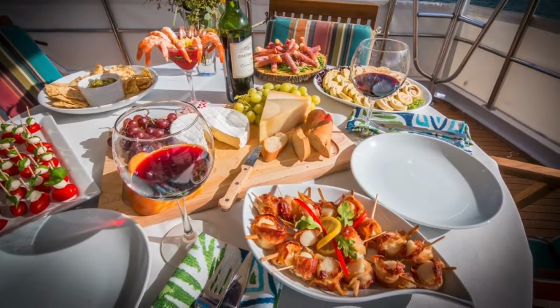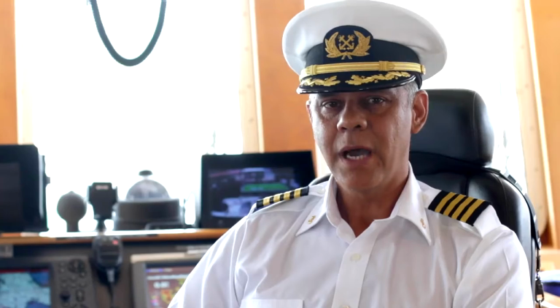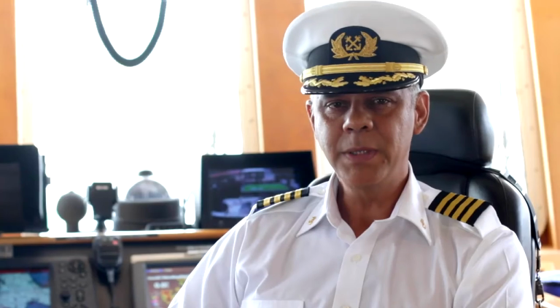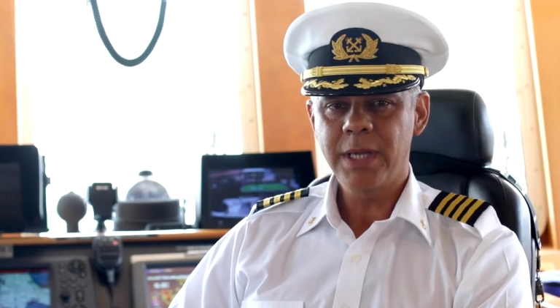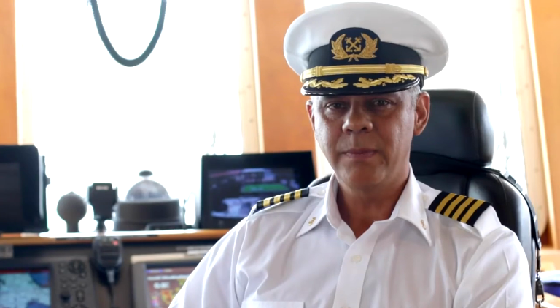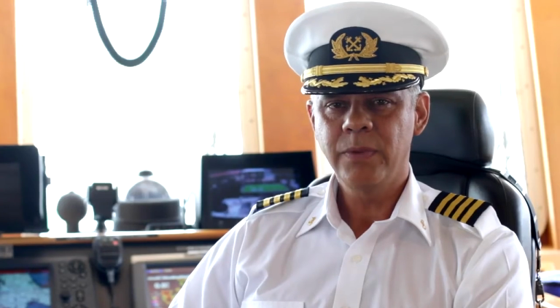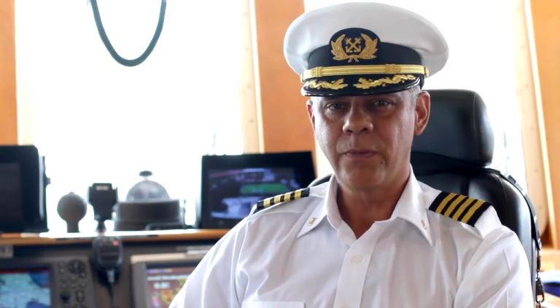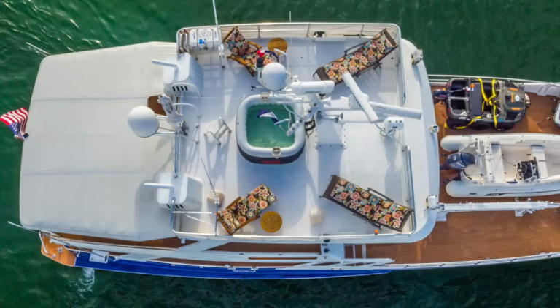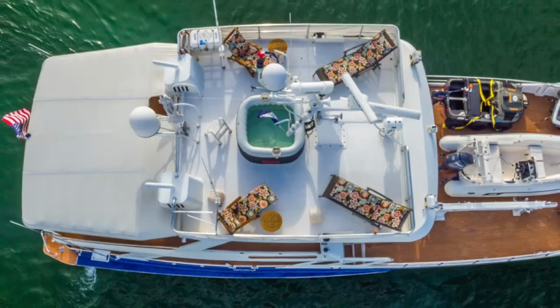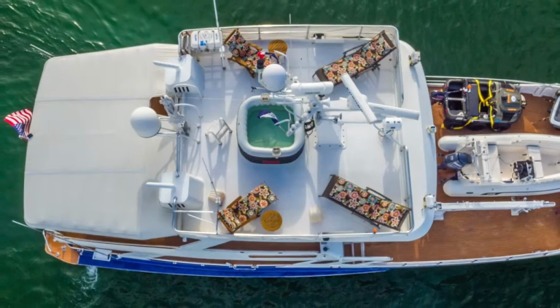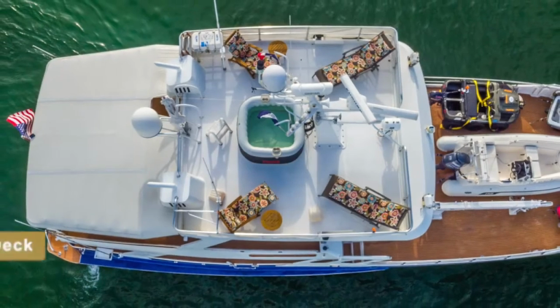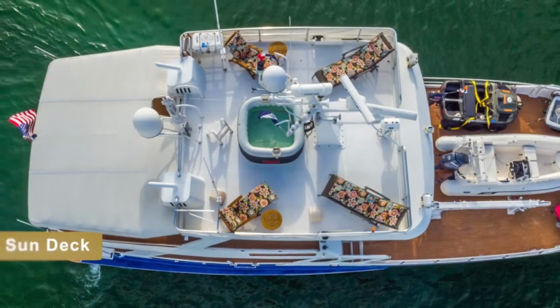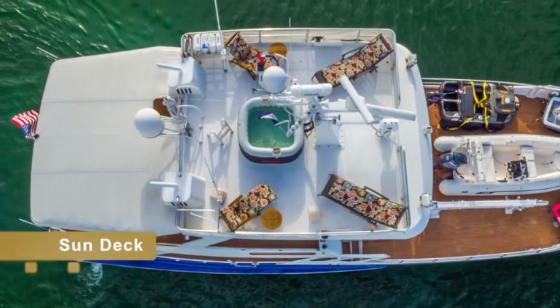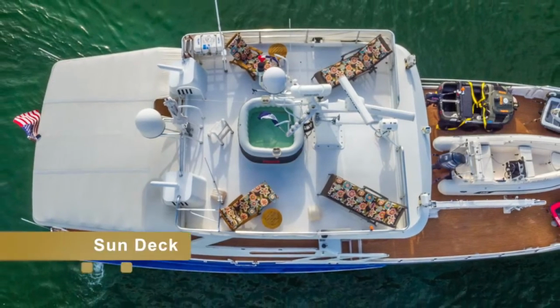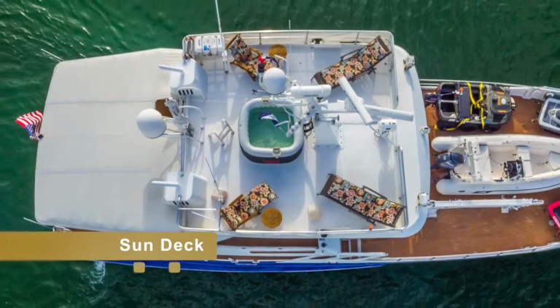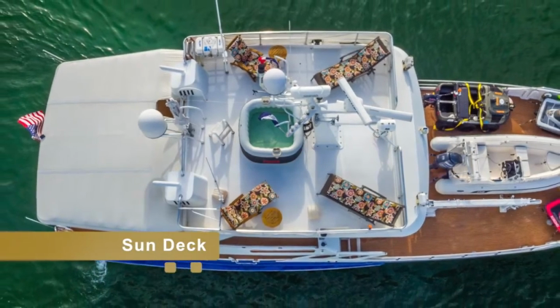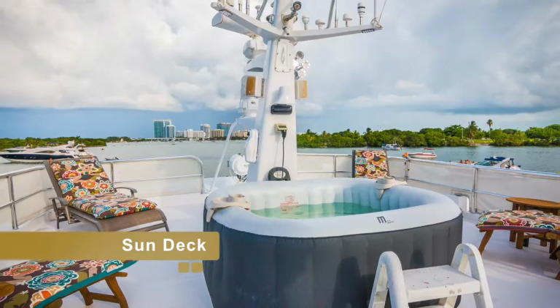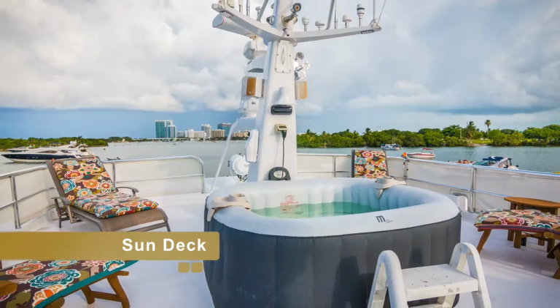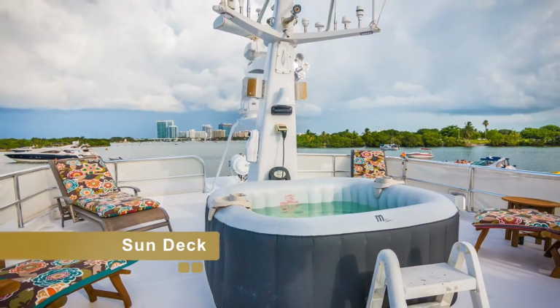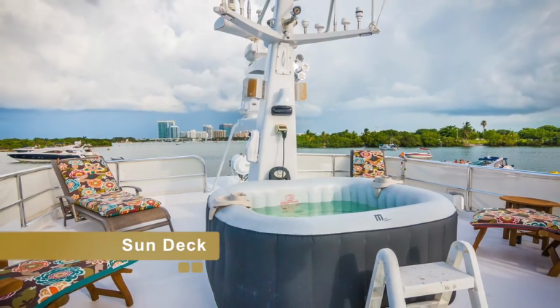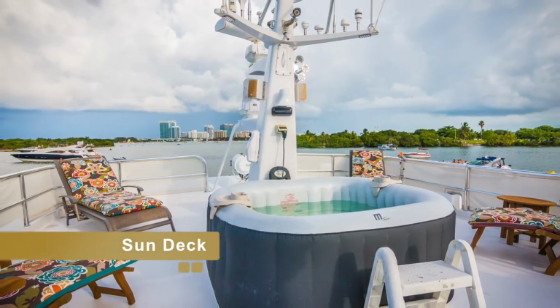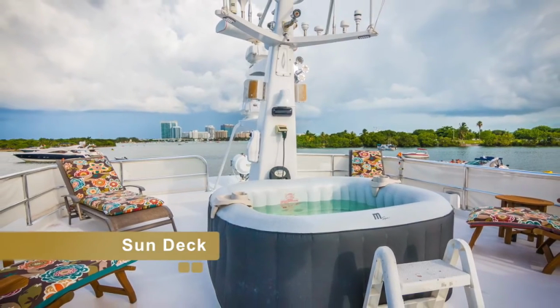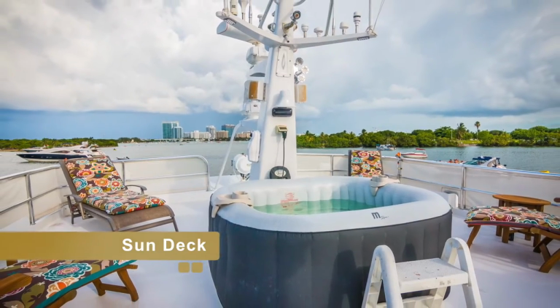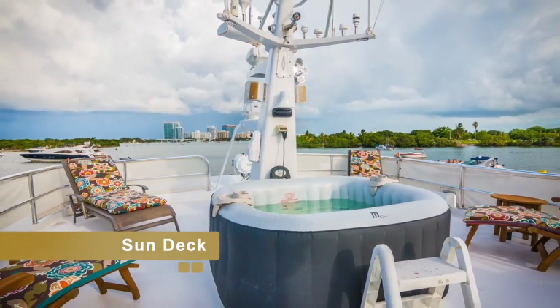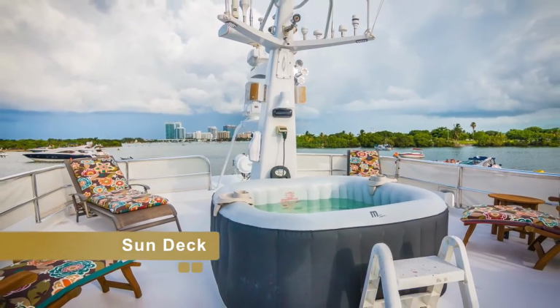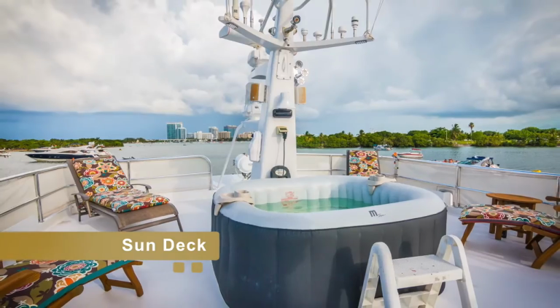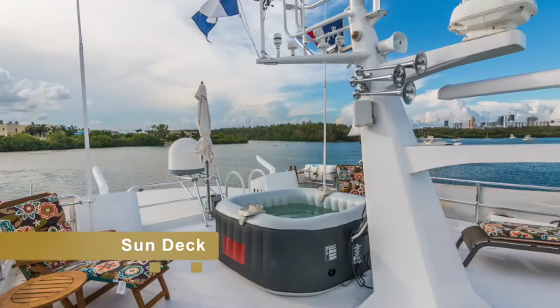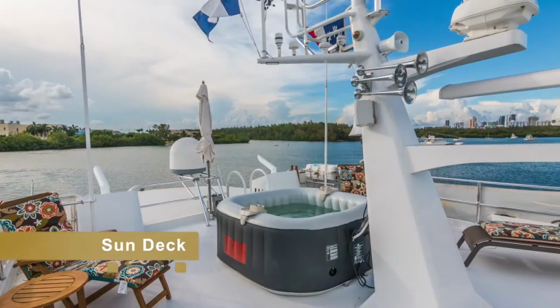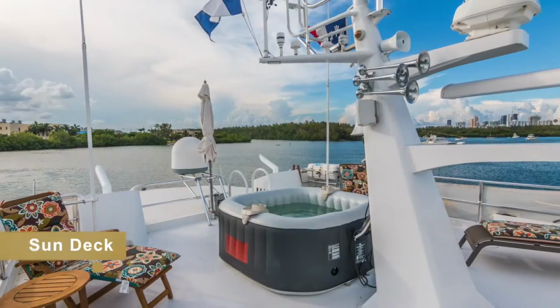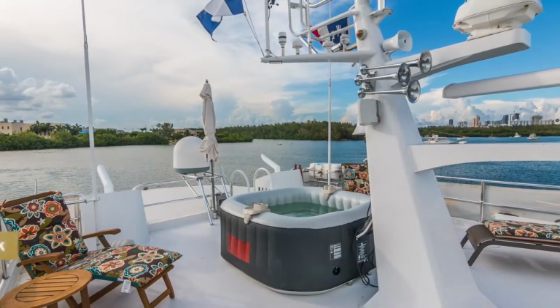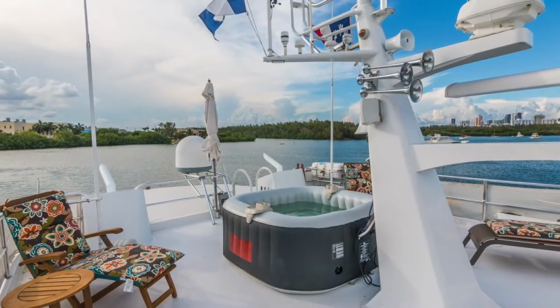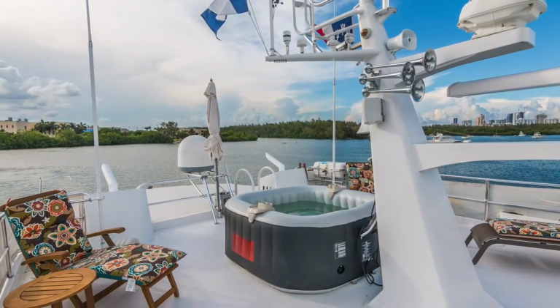Up on top, the fourth level sun deck with hot tubs, lounge chairs, and outside showers.